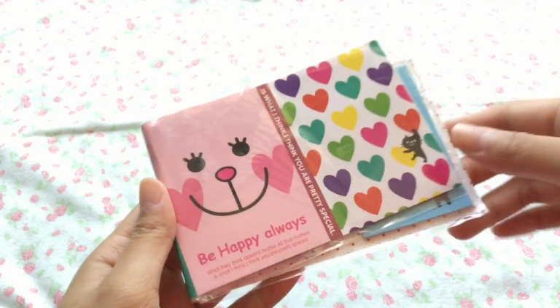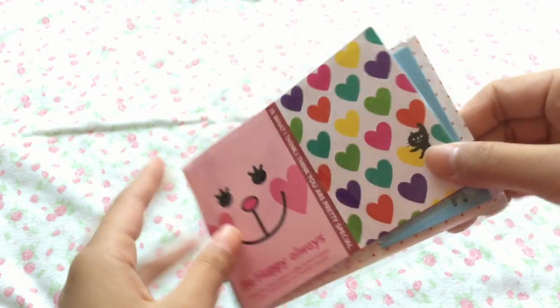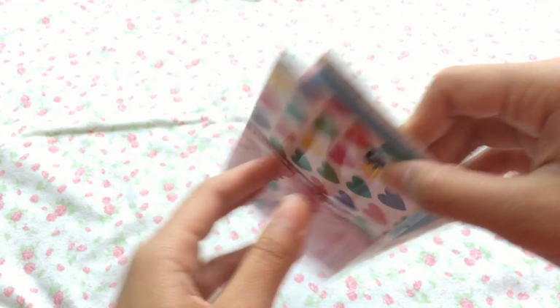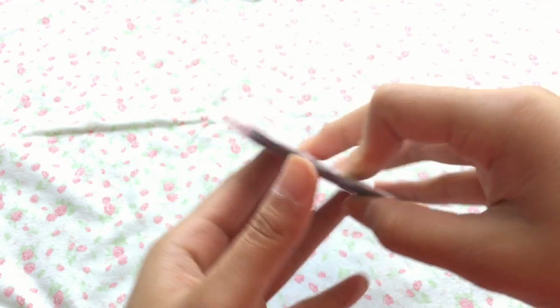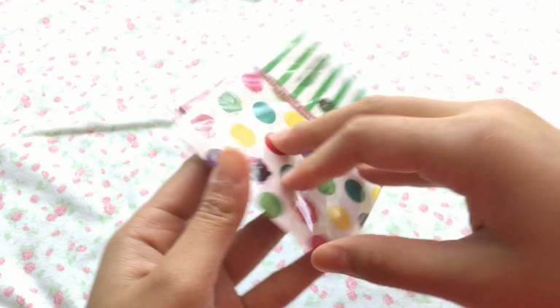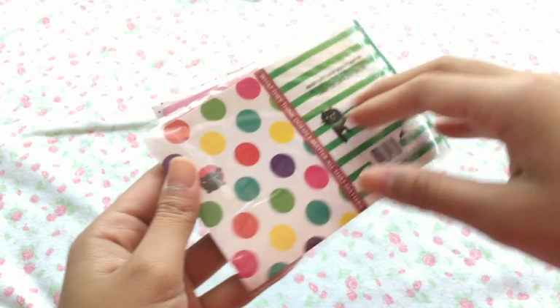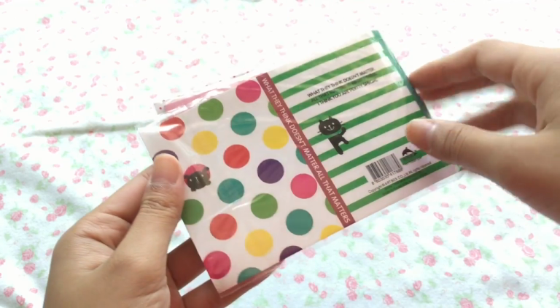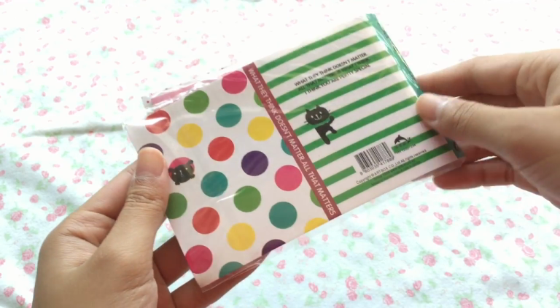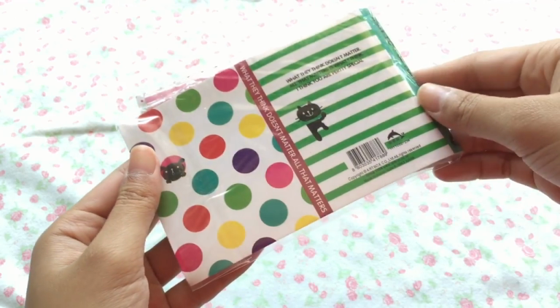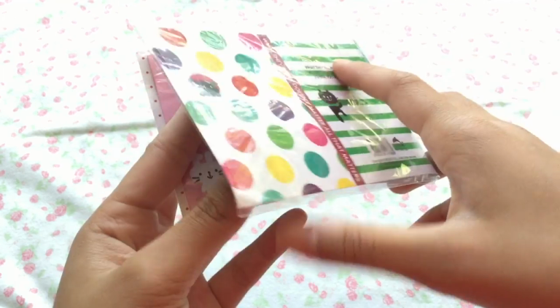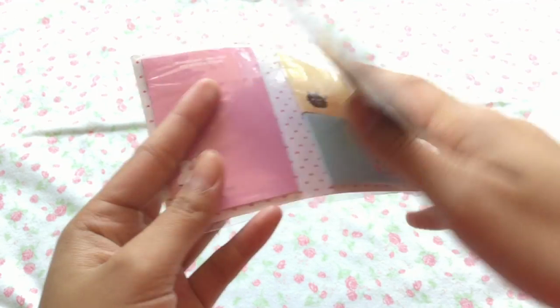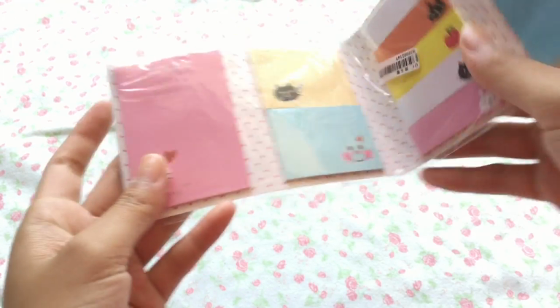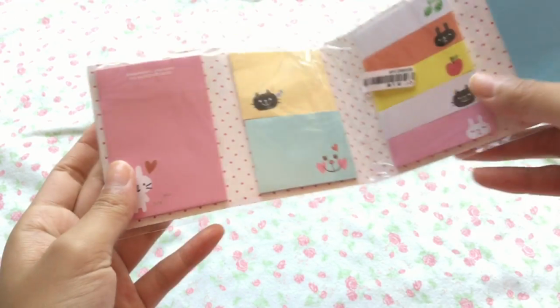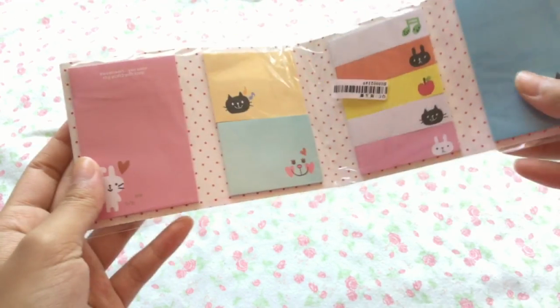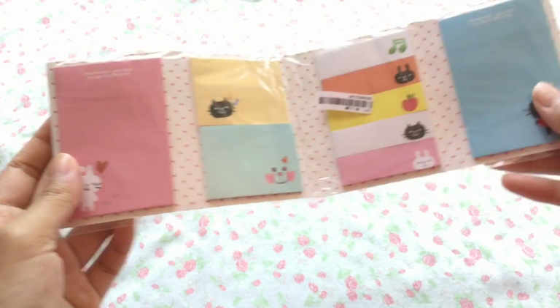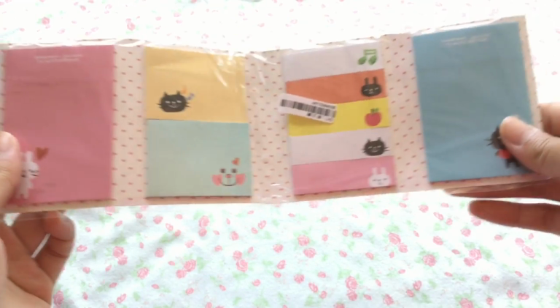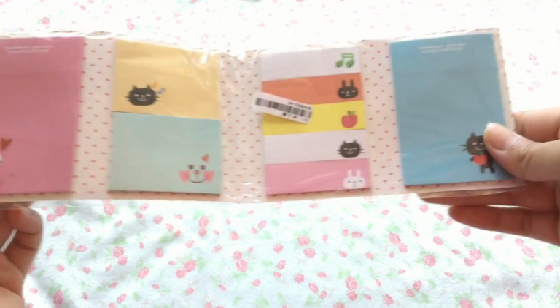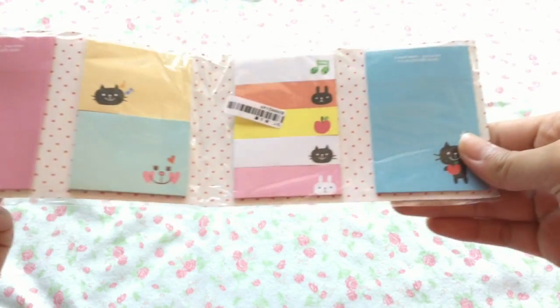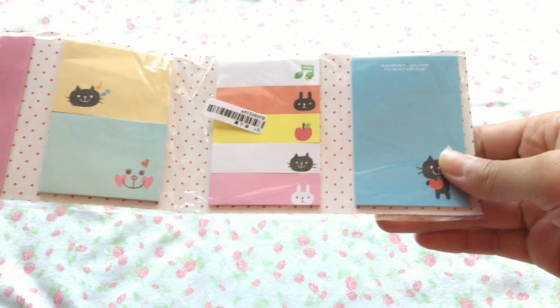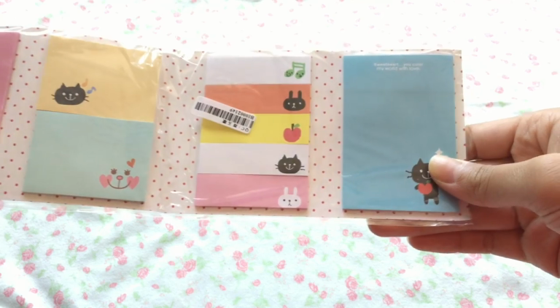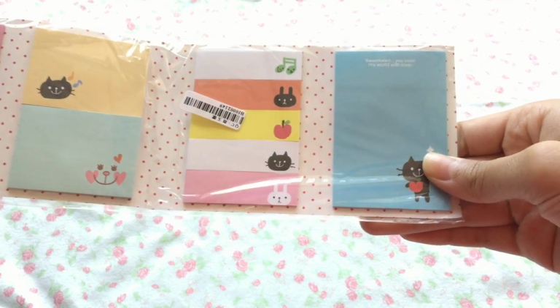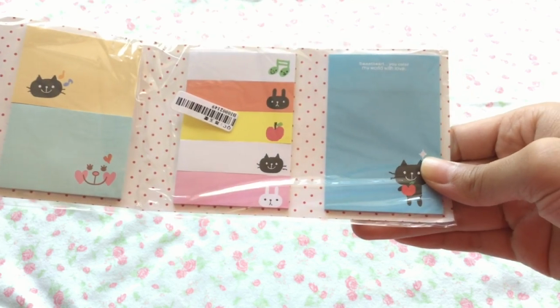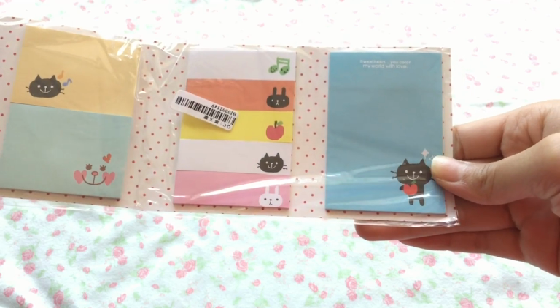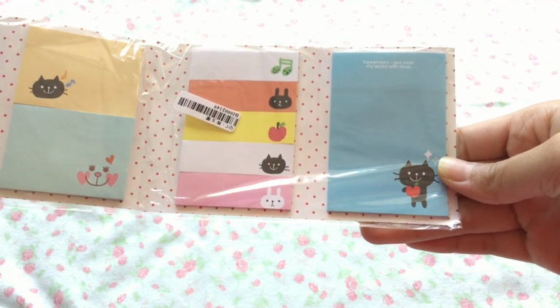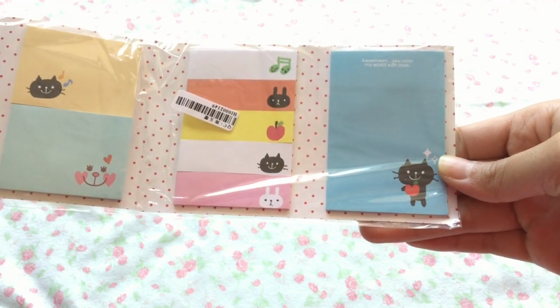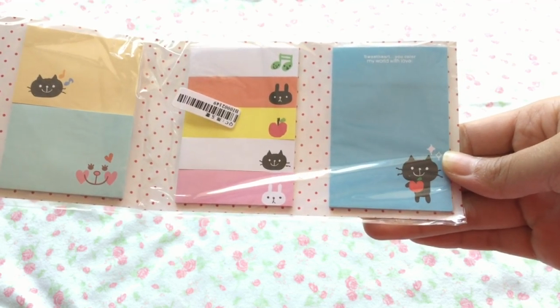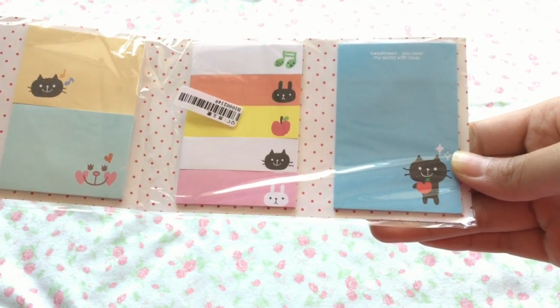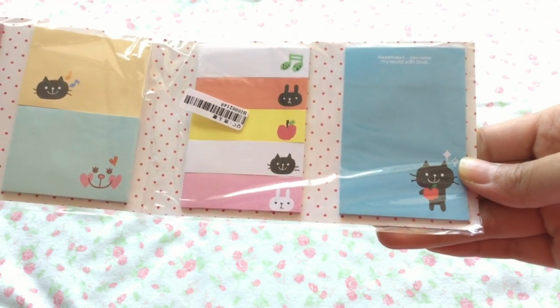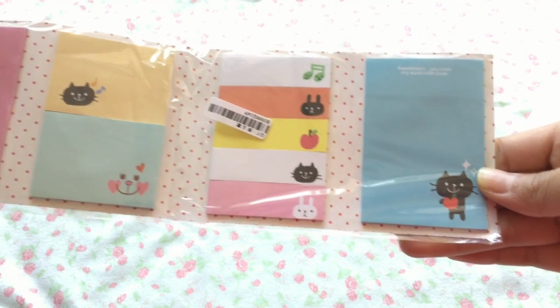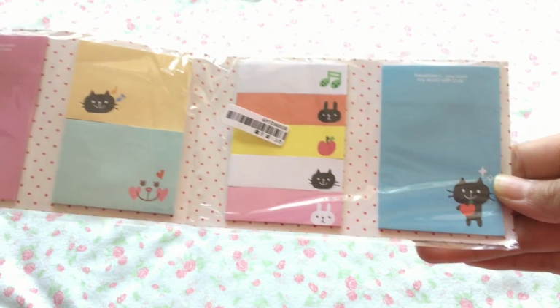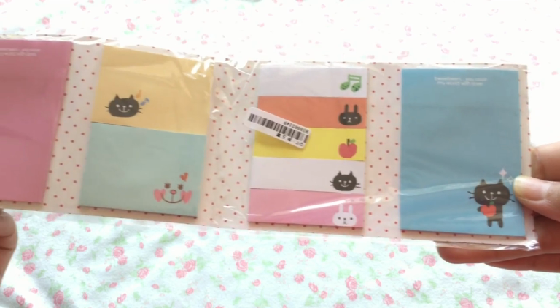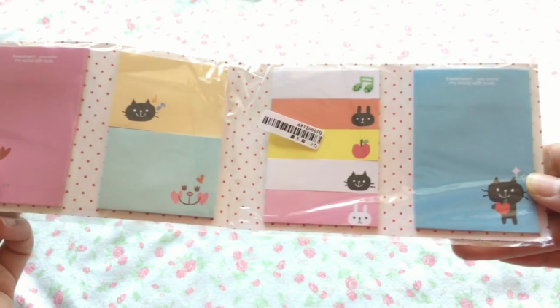Going on with the stationery theme, they sent me this set of memo pads, or sticky notes, and I thought that was really cute.